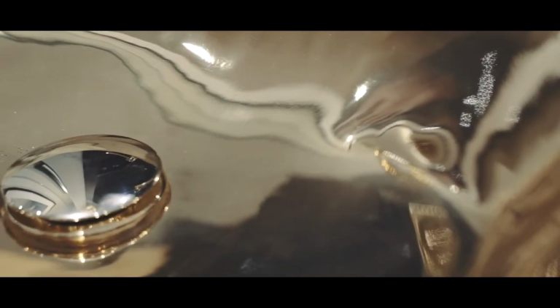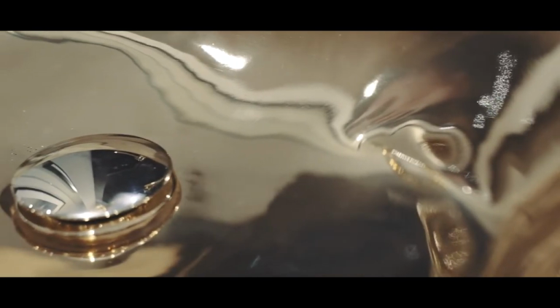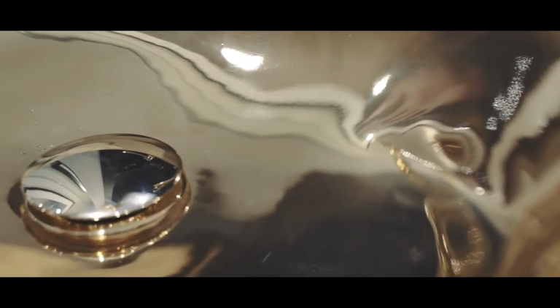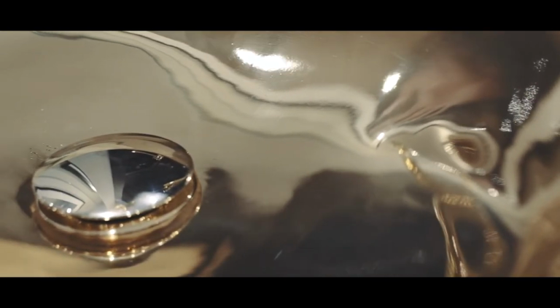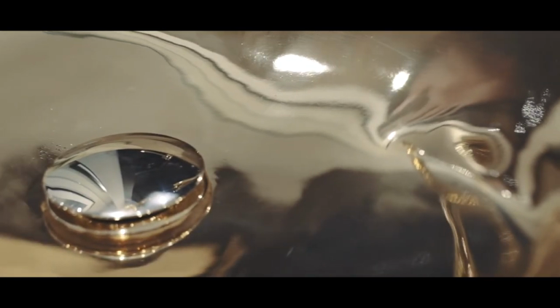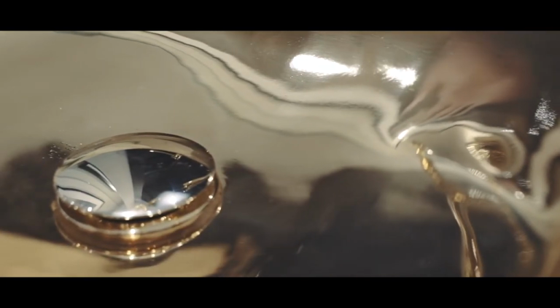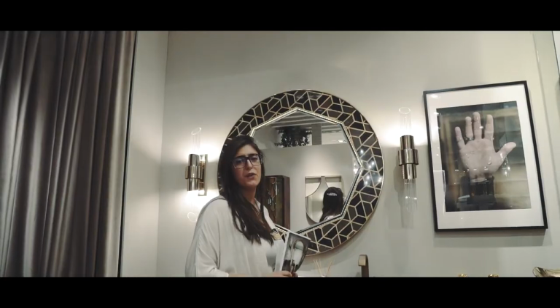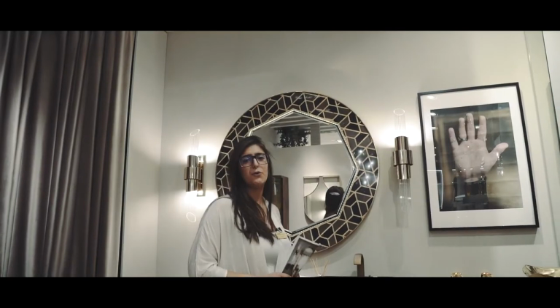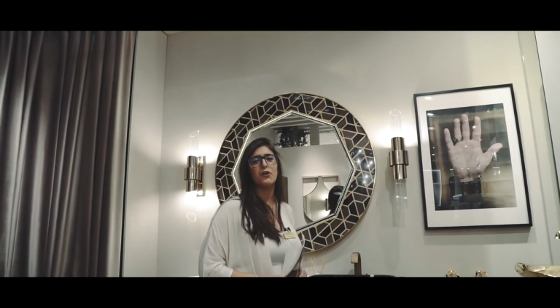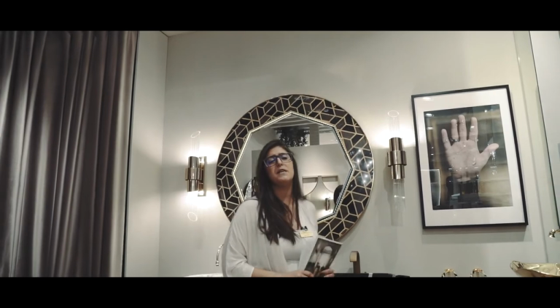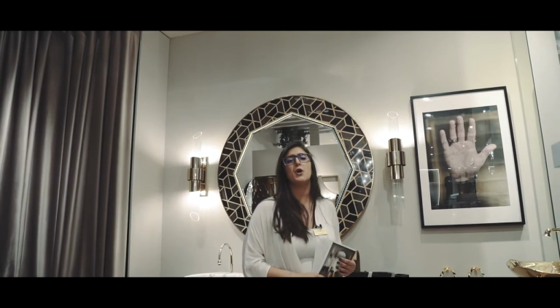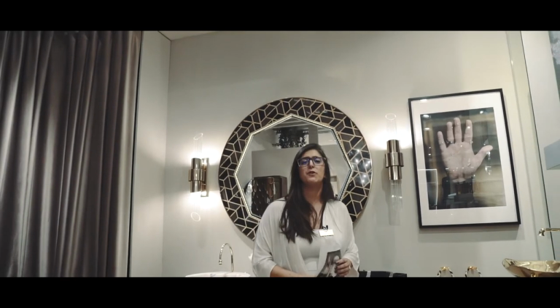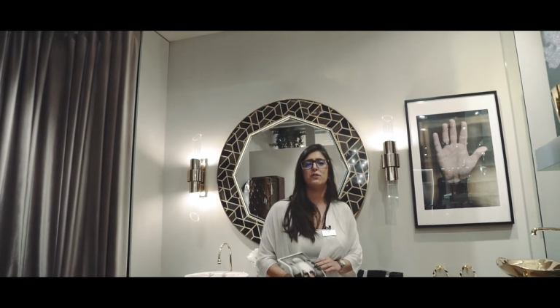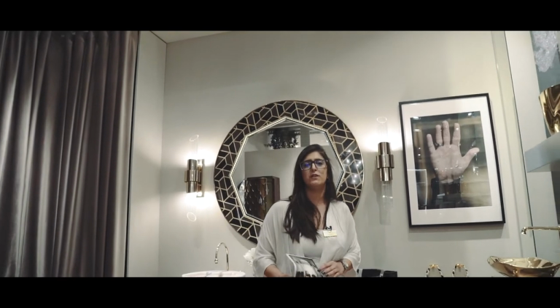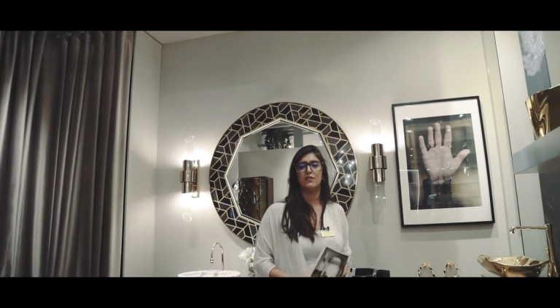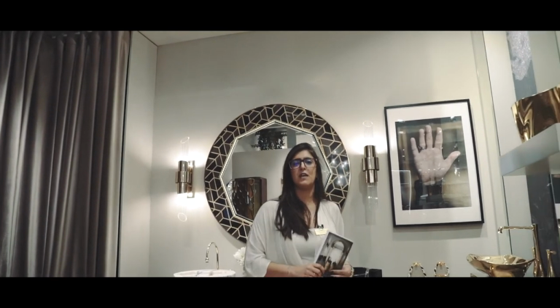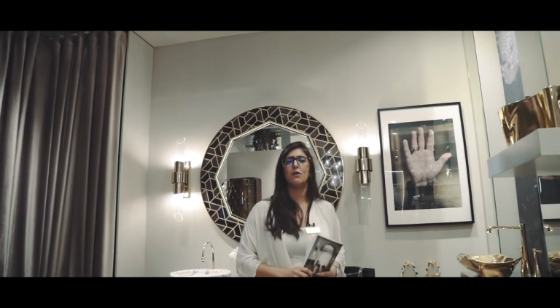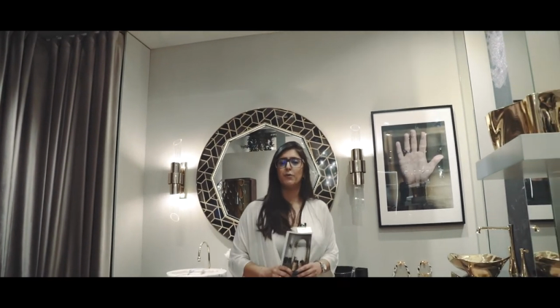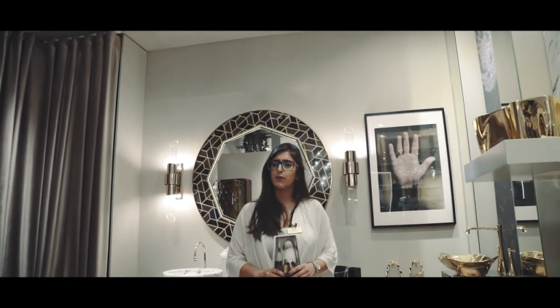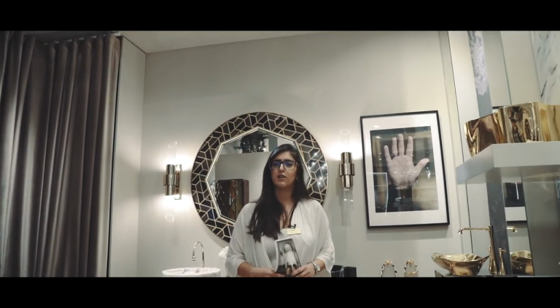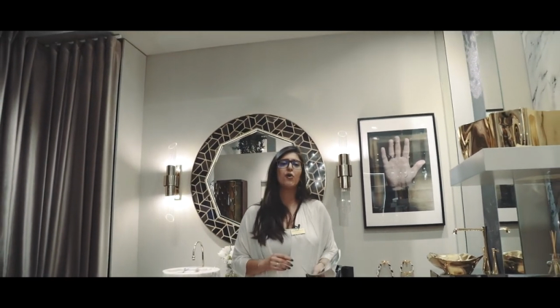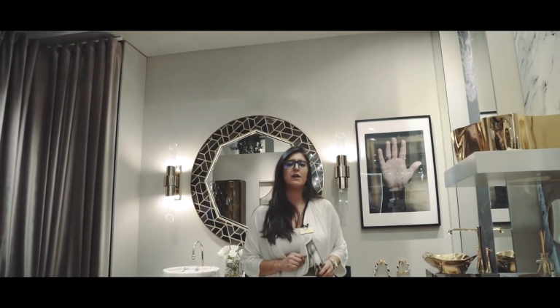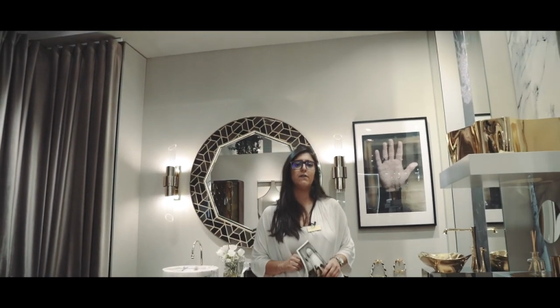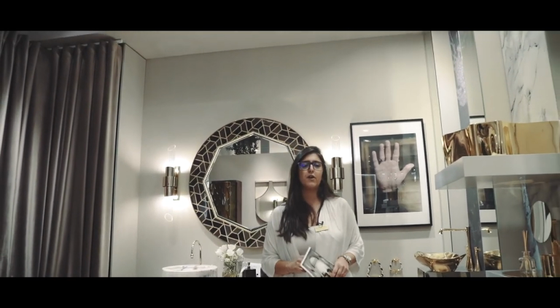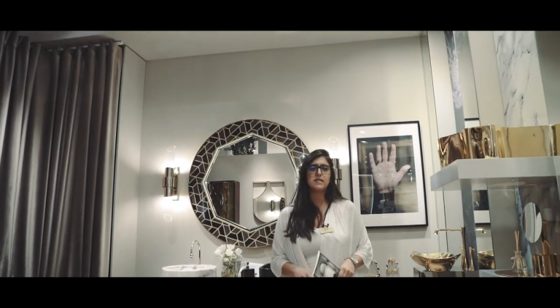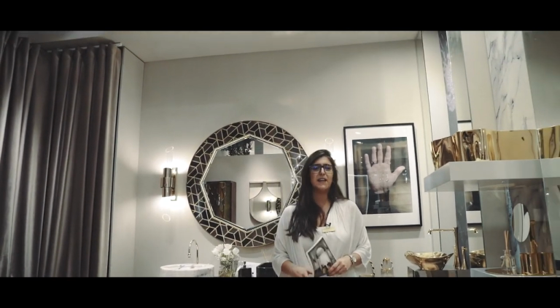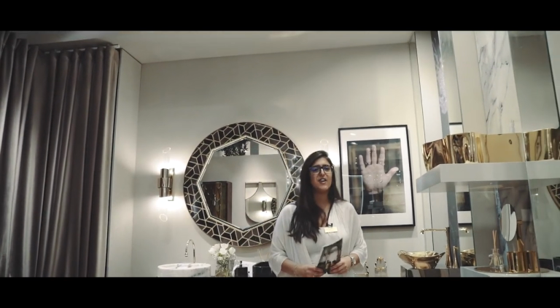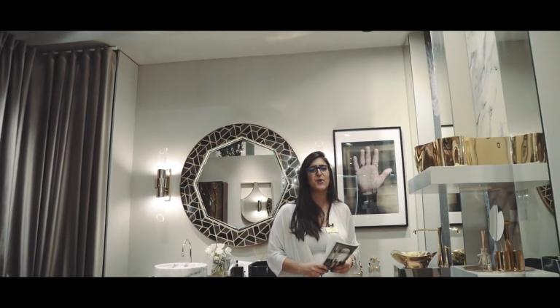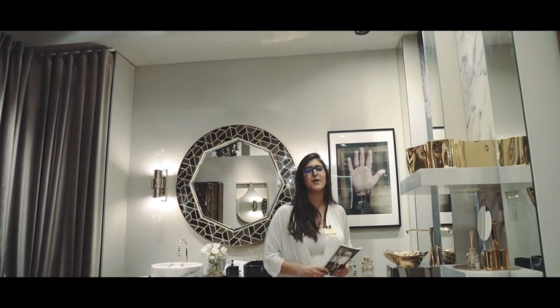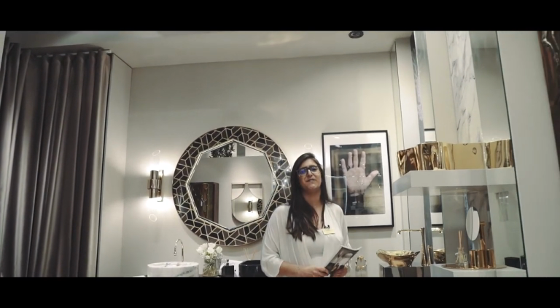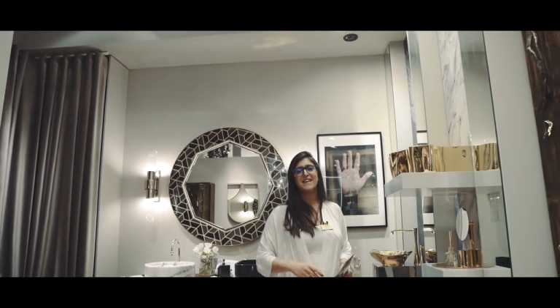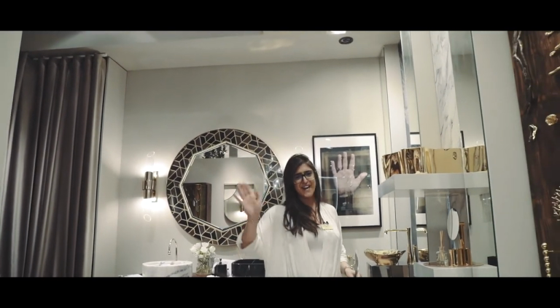I'm waiting for you — don't miss the opportunity to see our booth at Hall 24, stand H01. Ciao!